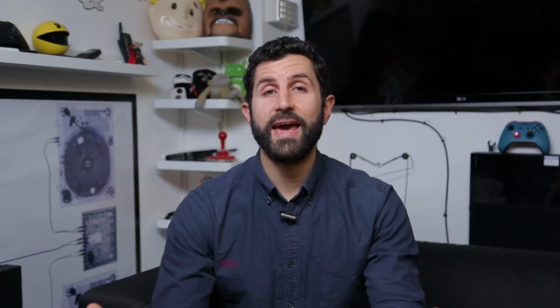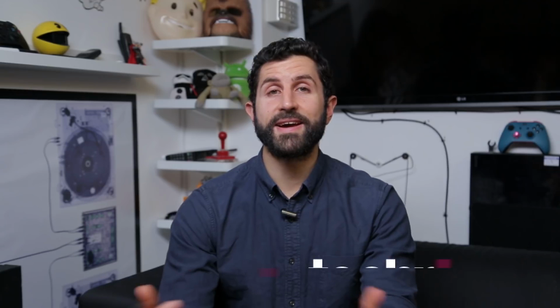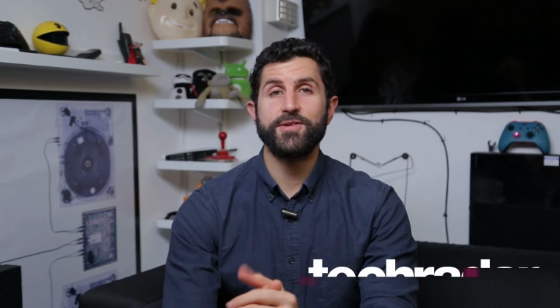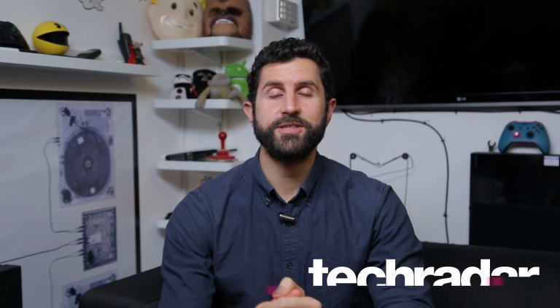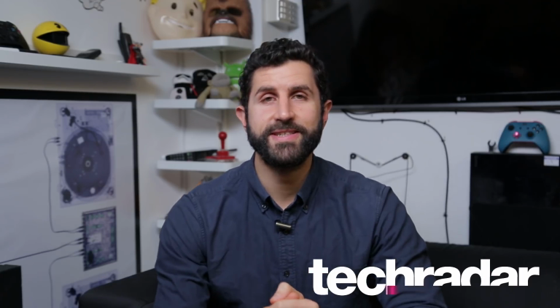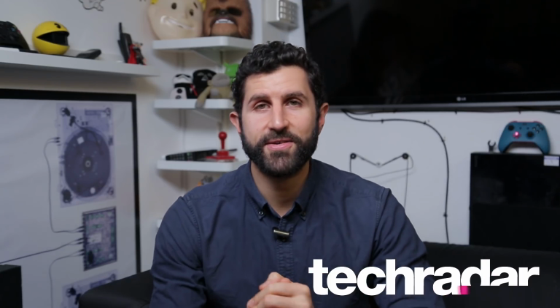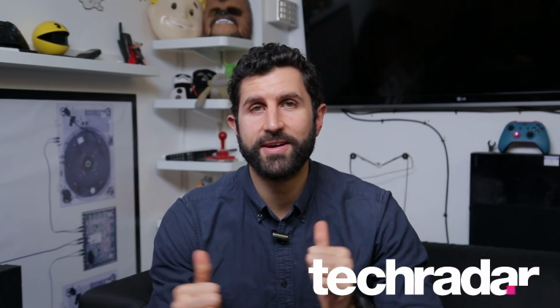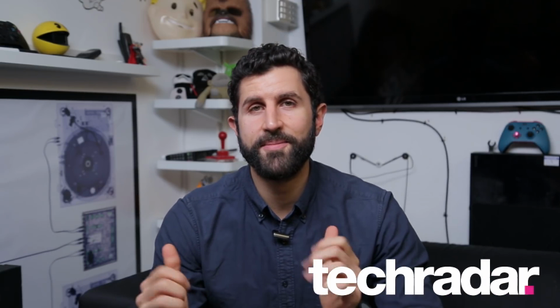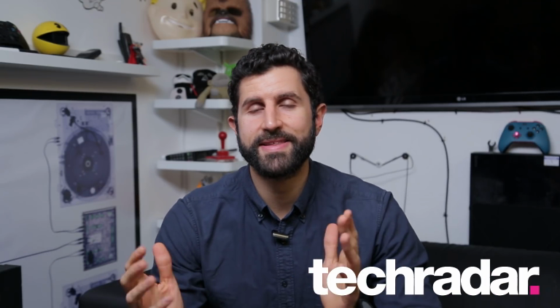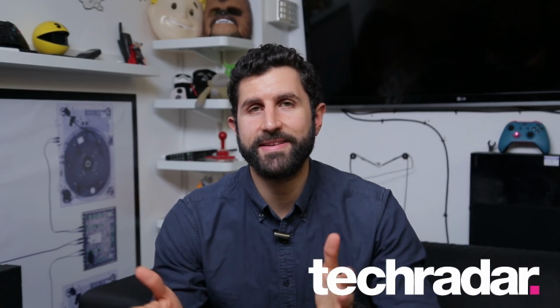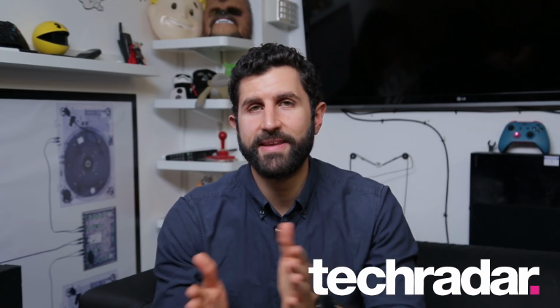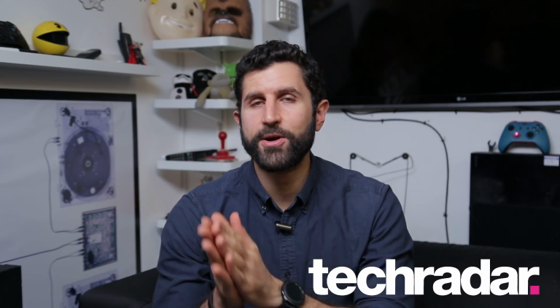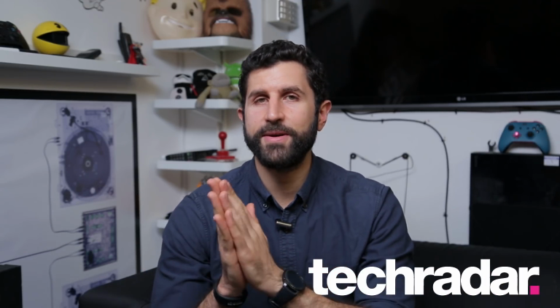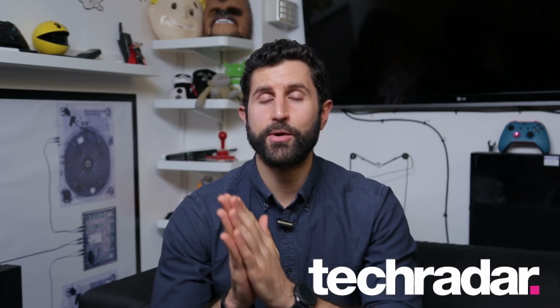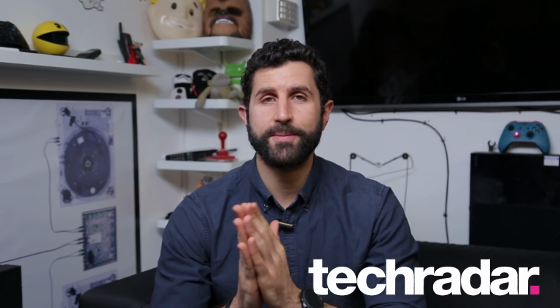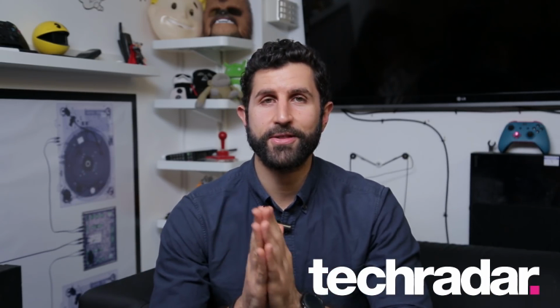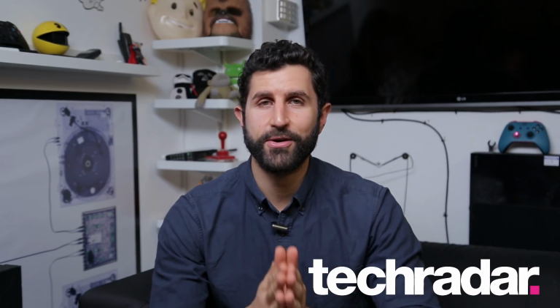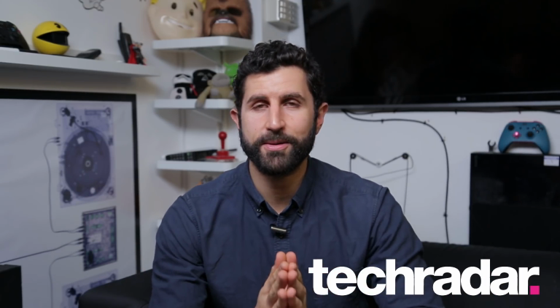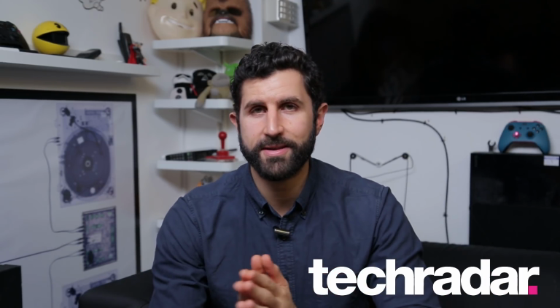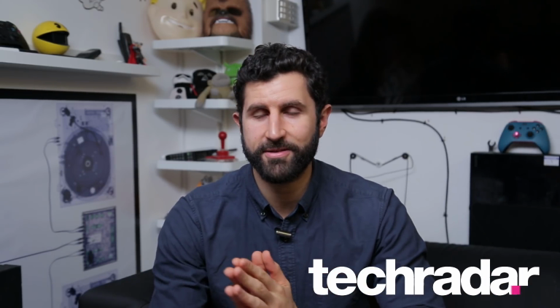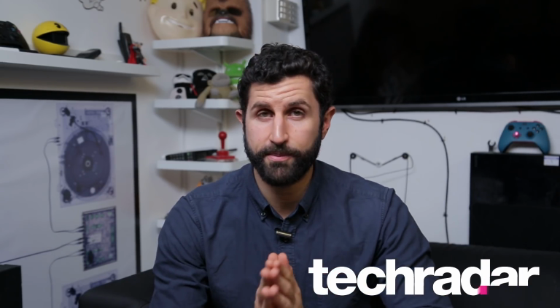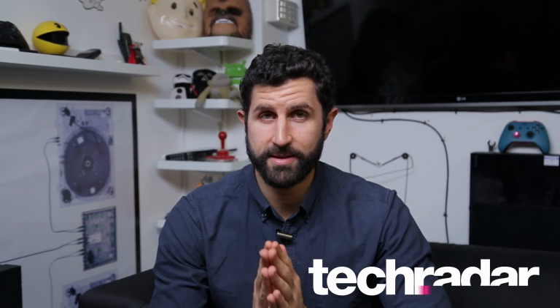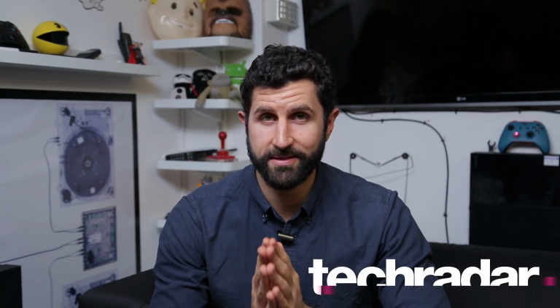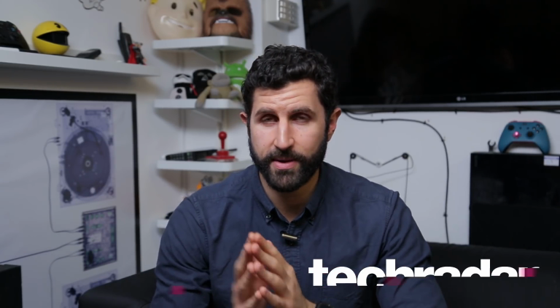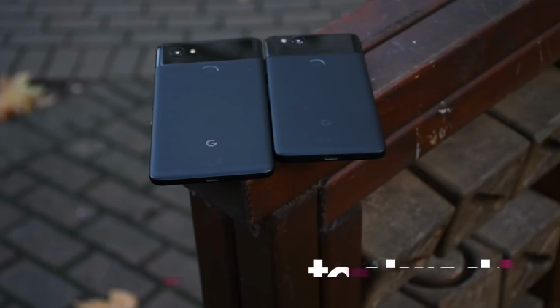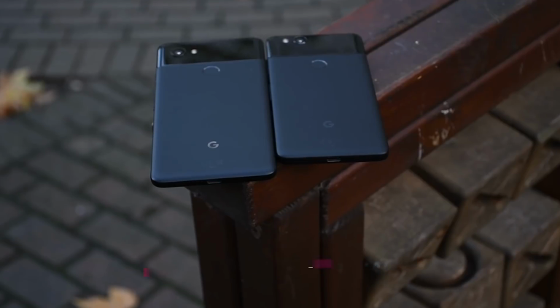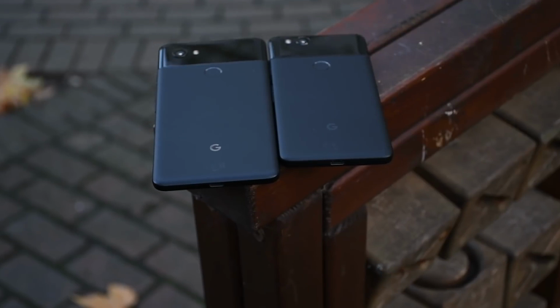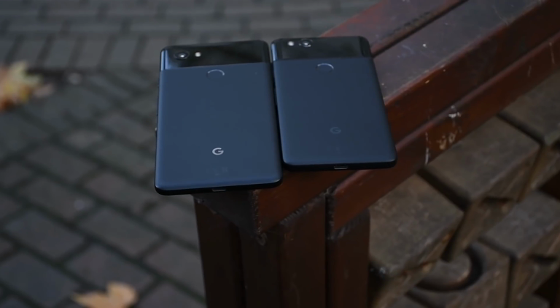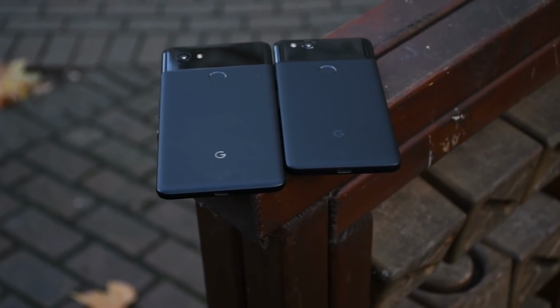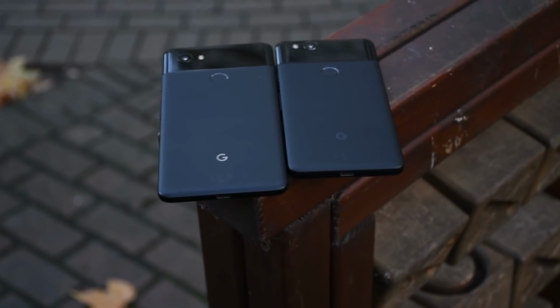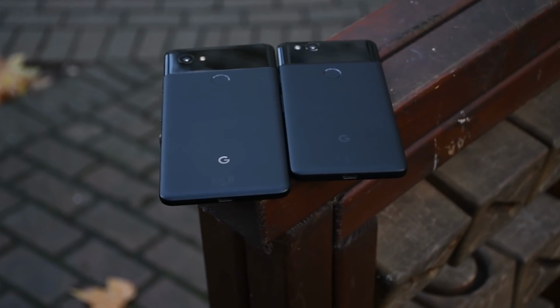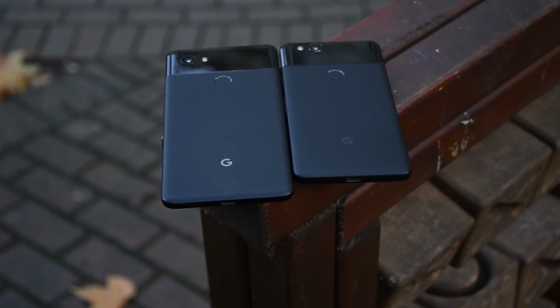Hey guys, you're watching TechRadar. I'm Basil and today we're going to be talking about the Google Pixel 2 and Pixel 2 XL after a month with these two phones.